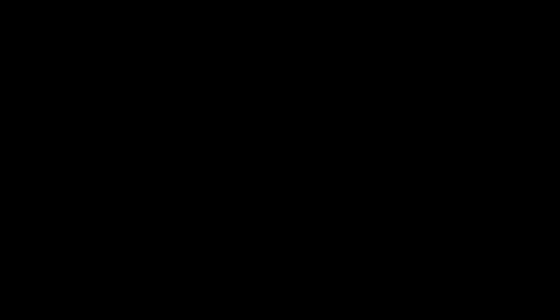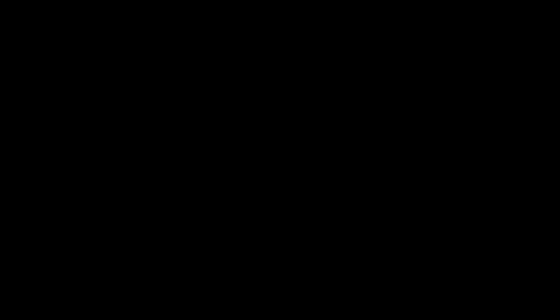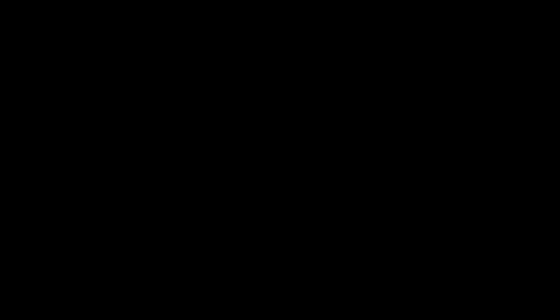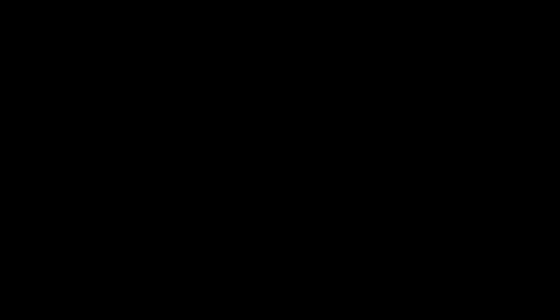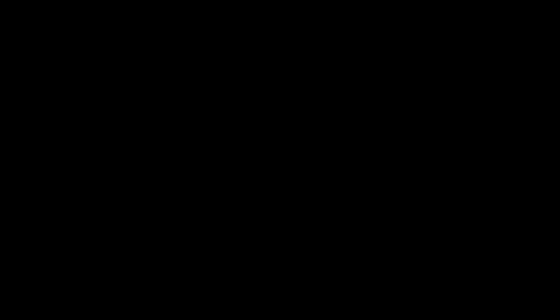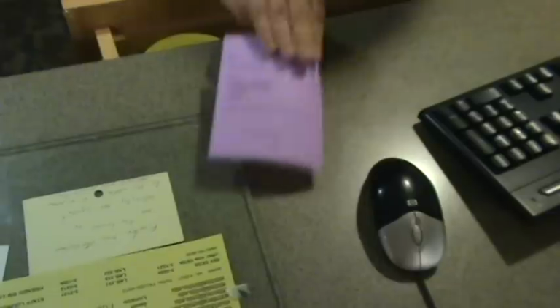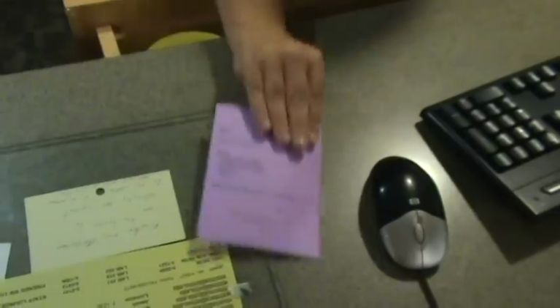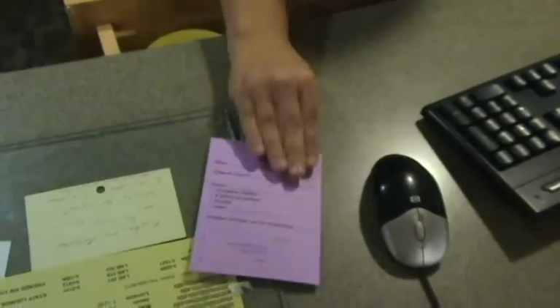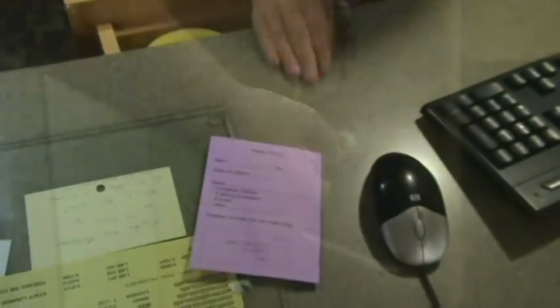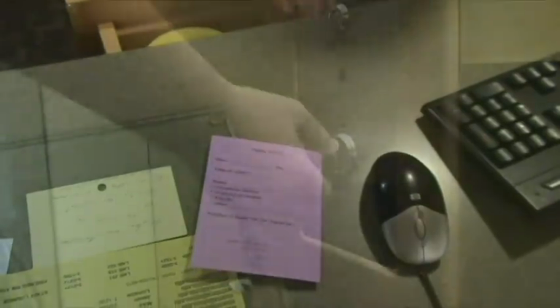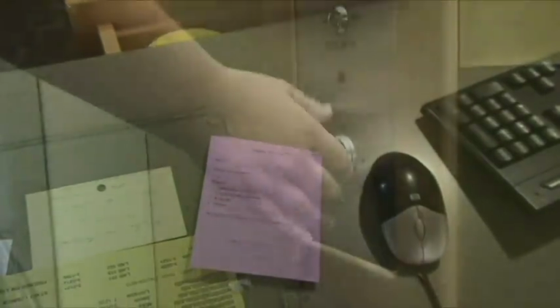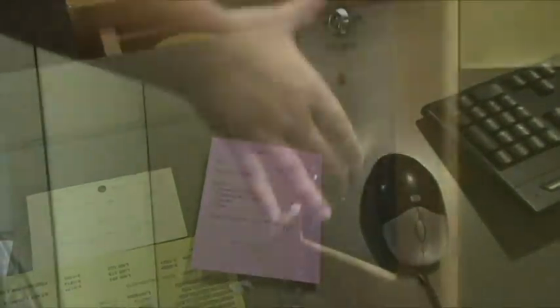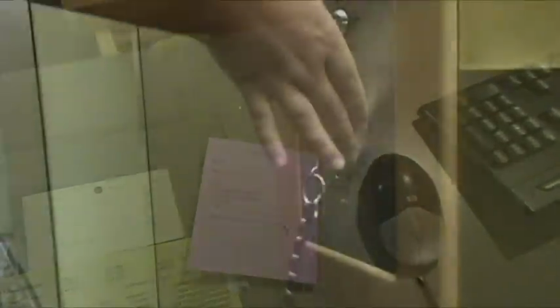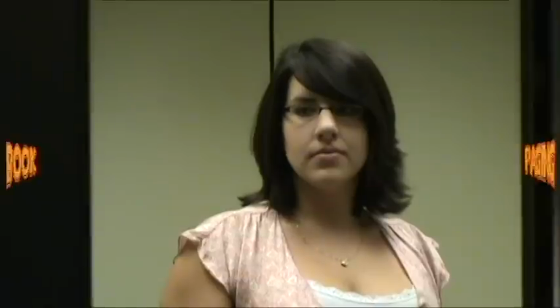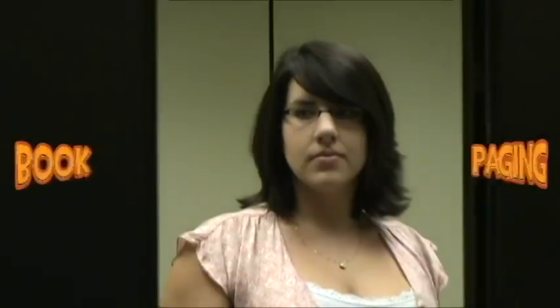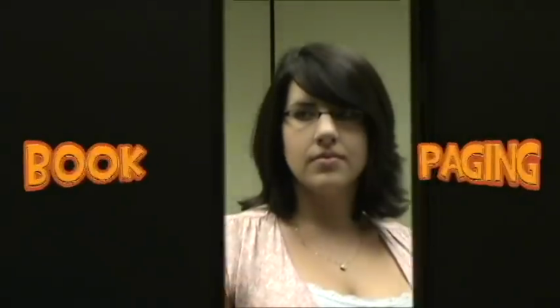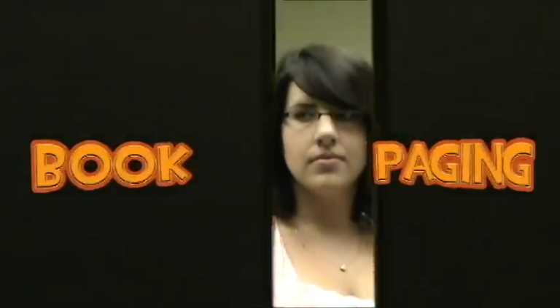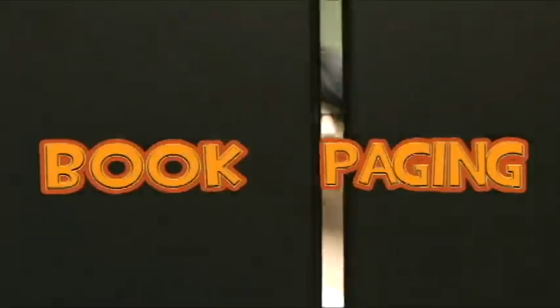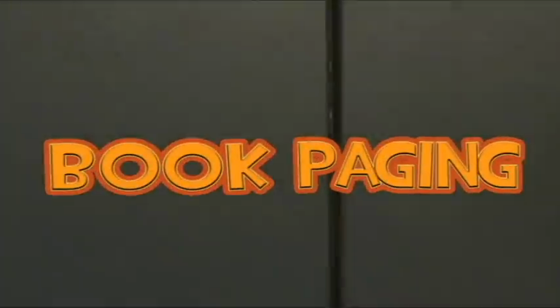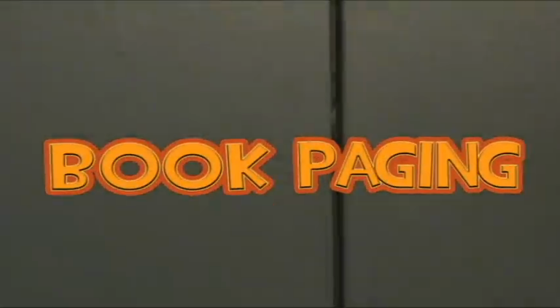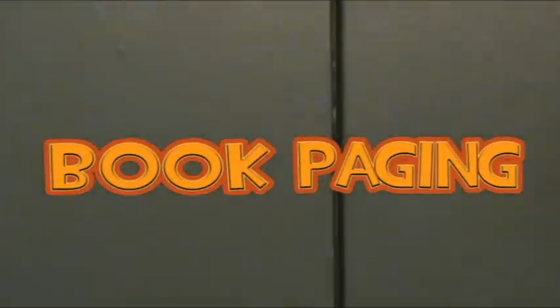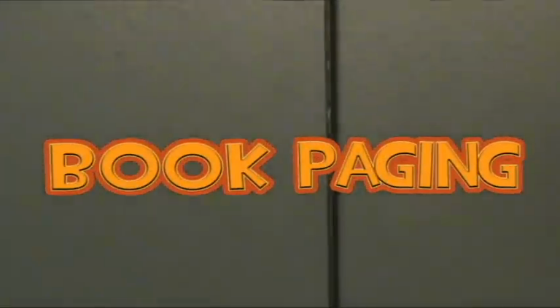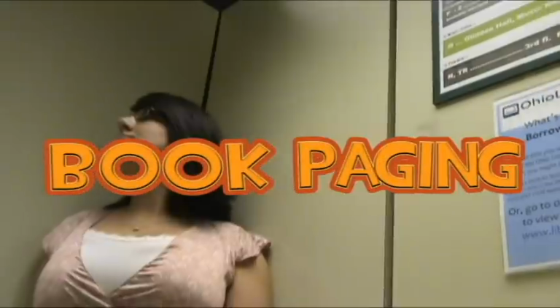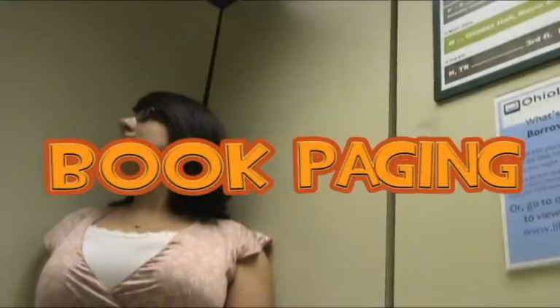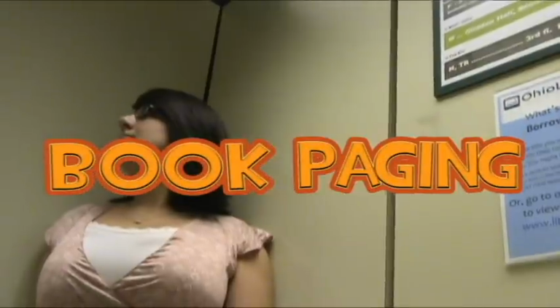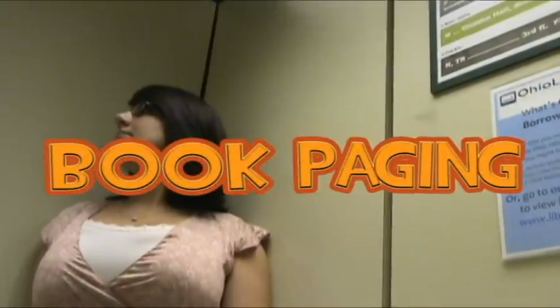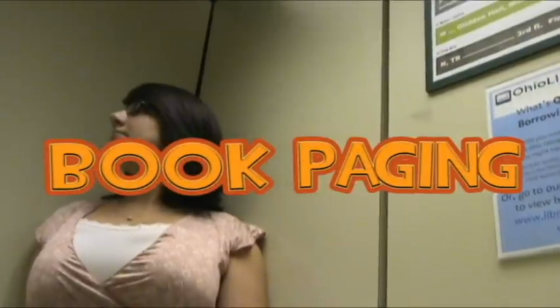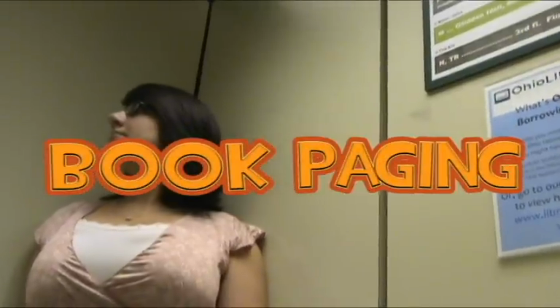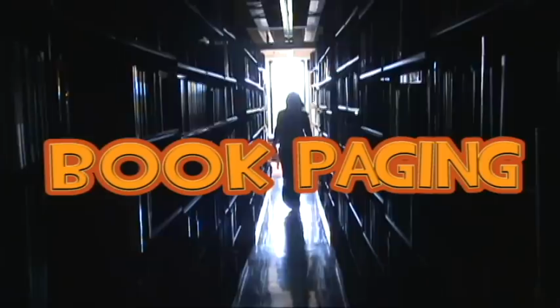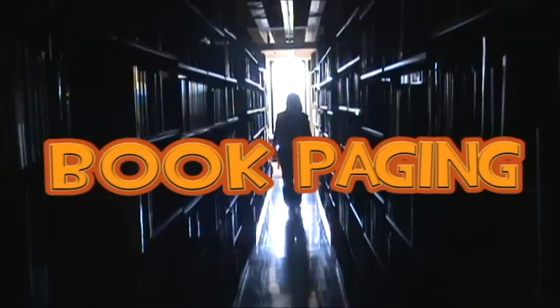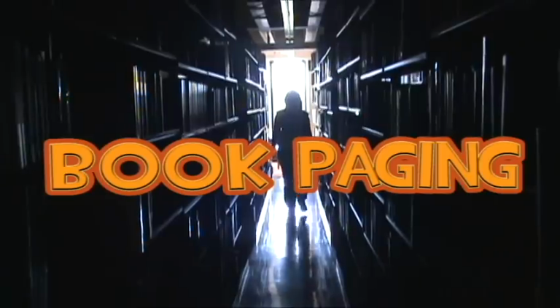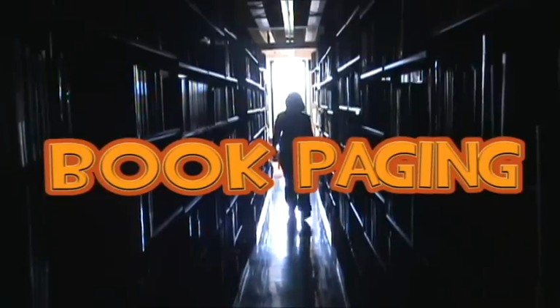The reference desk will help you find information on research, and if the rest of the library is closed, will retrieve books from the stacks.